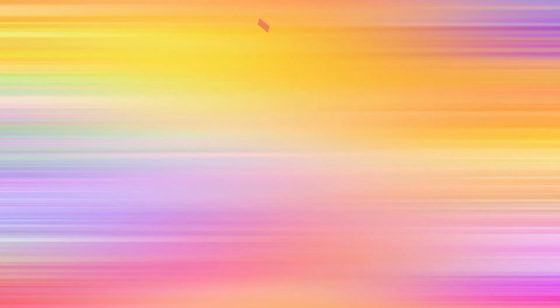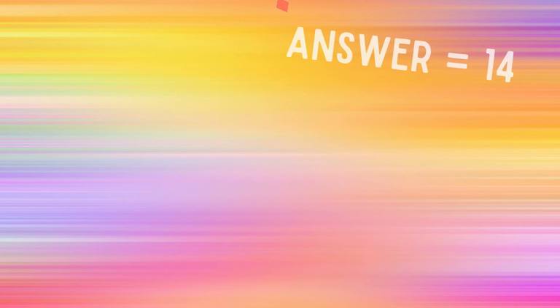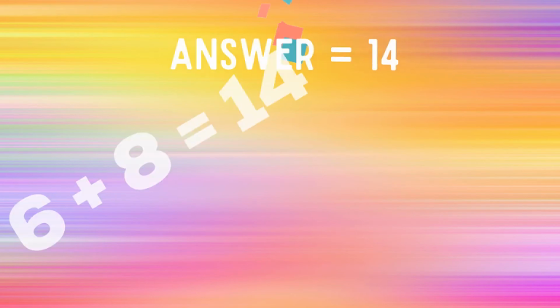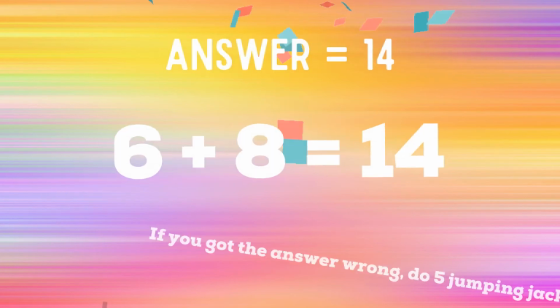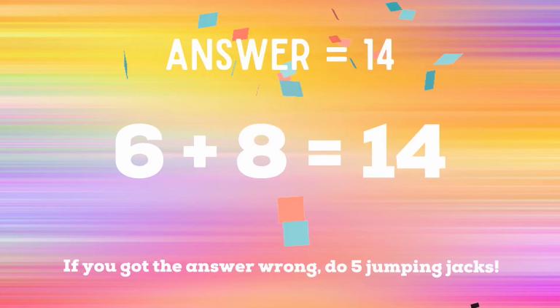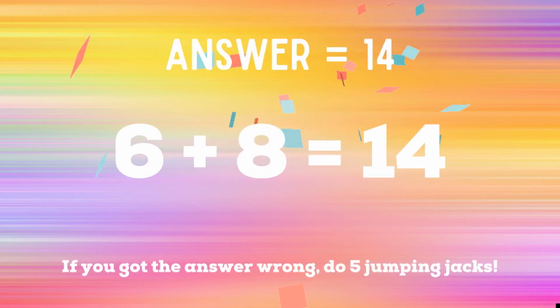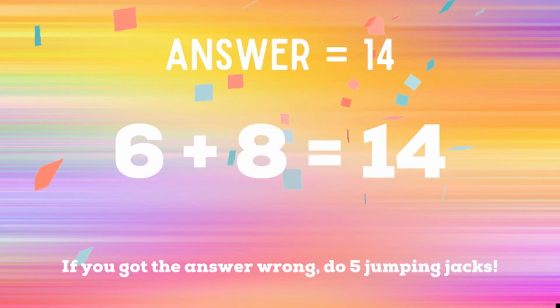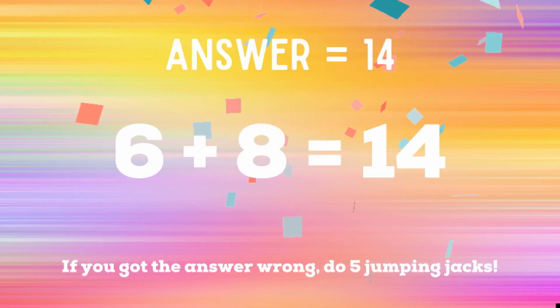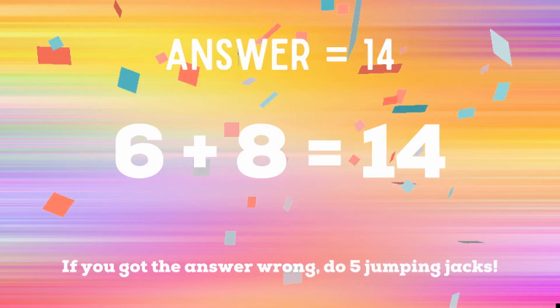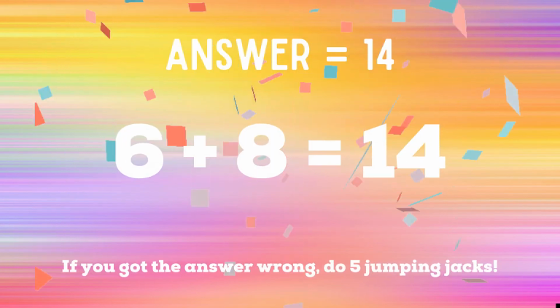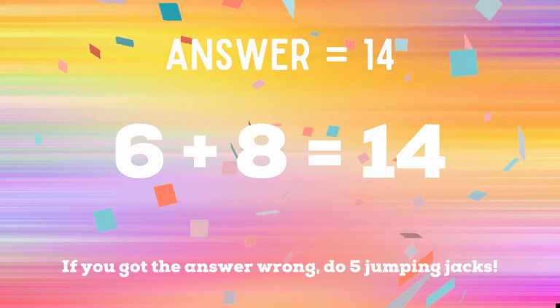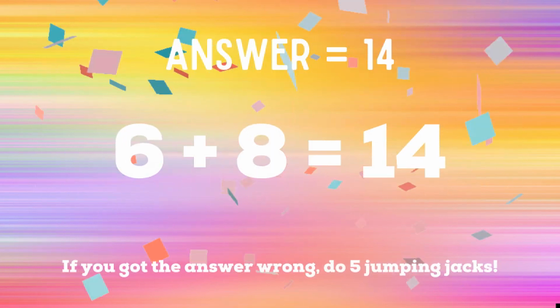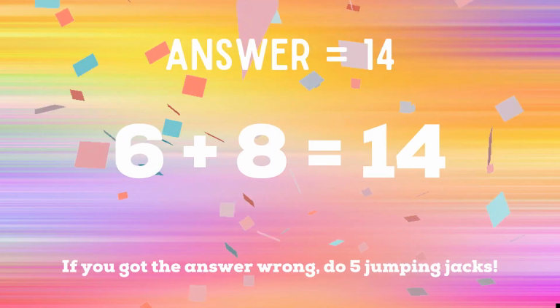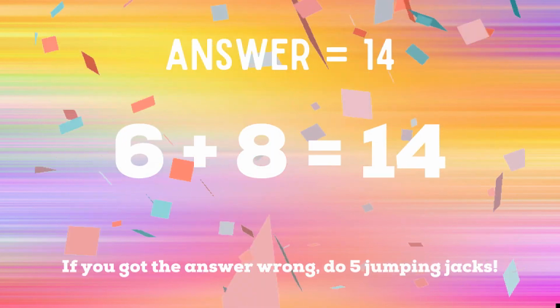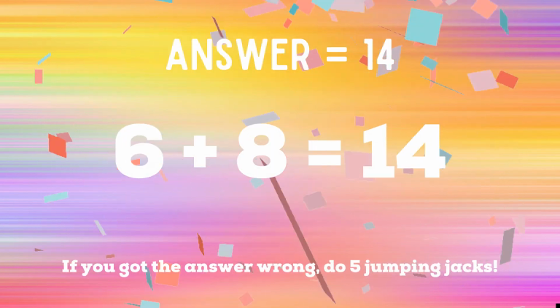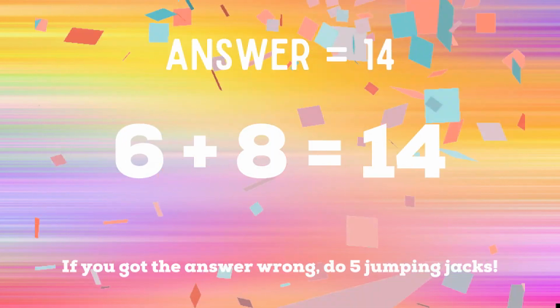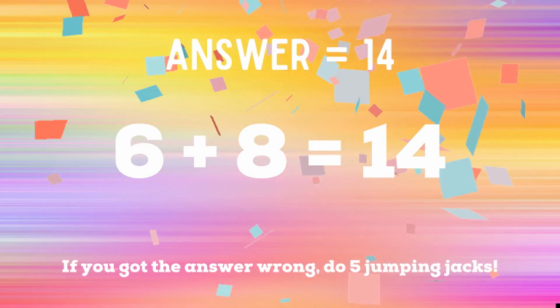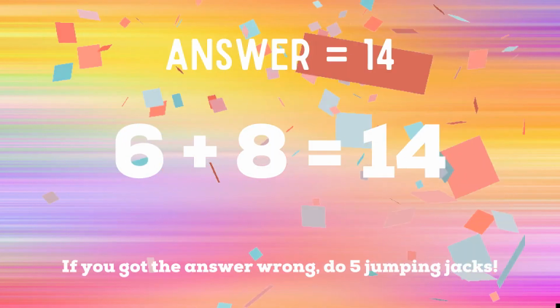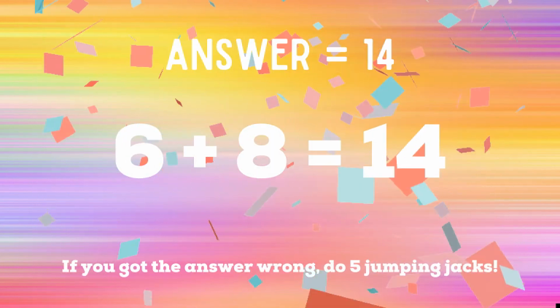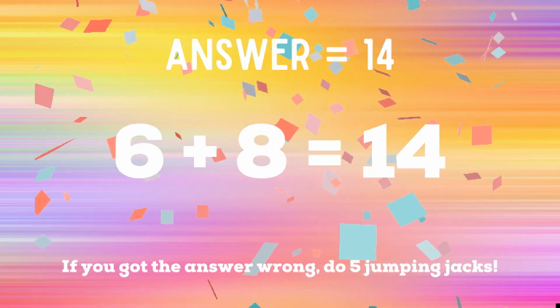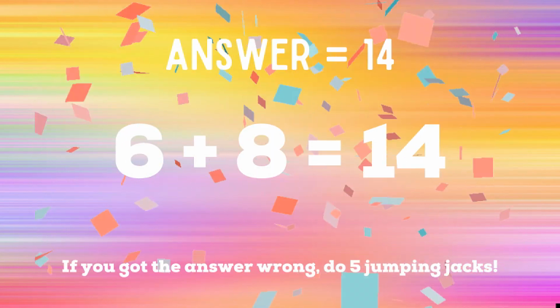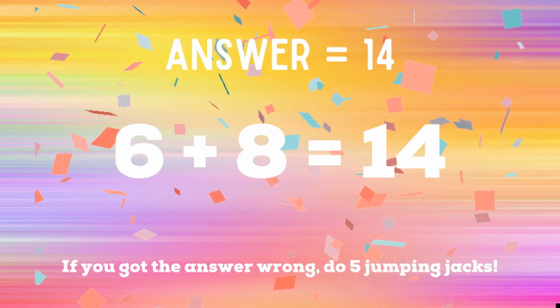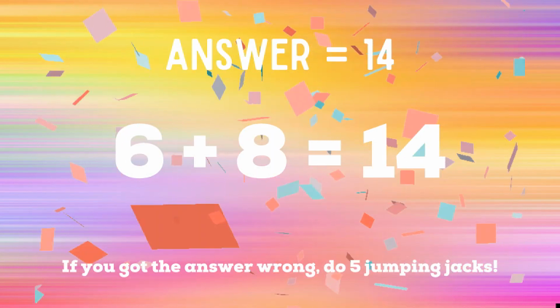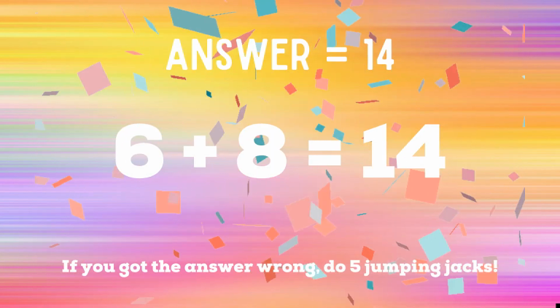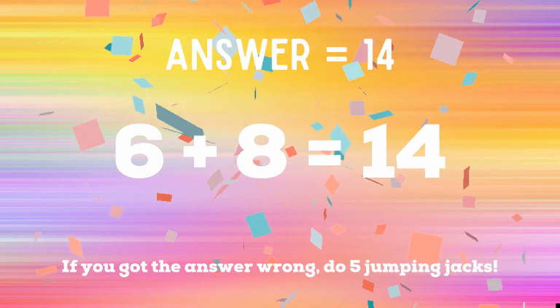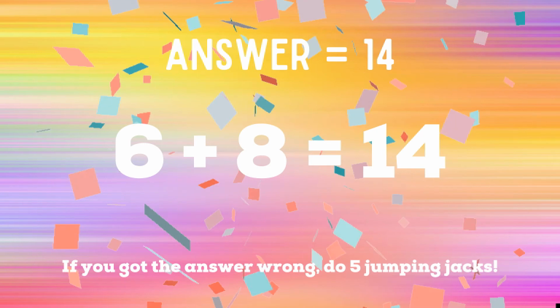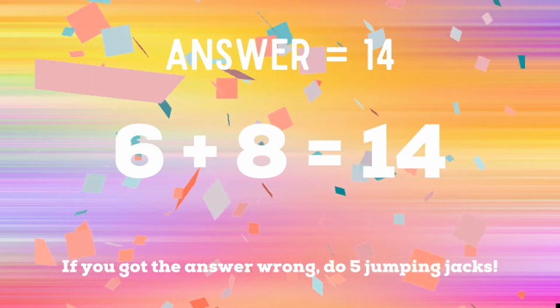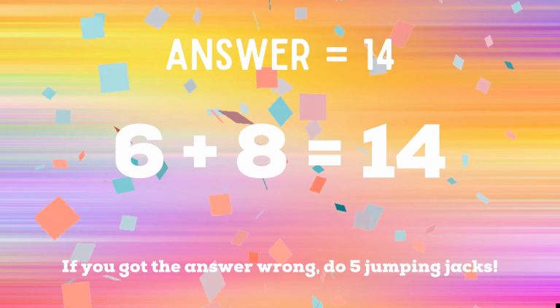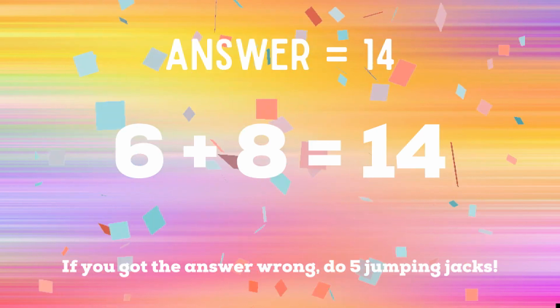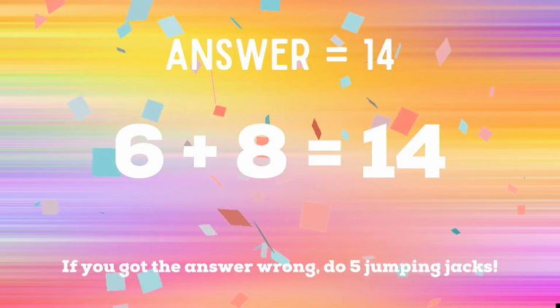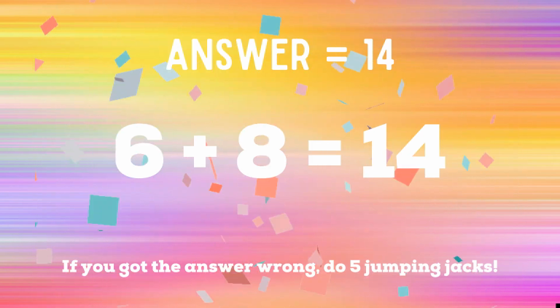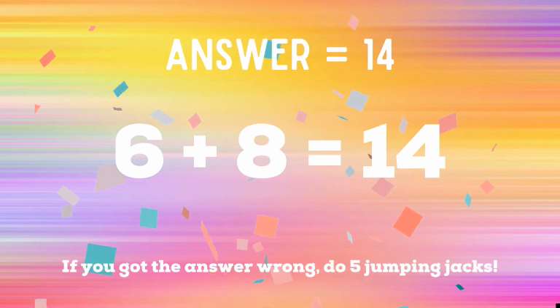The correct answer is 14. If you got it right, great job. If not, you have five jumping jacks to do.